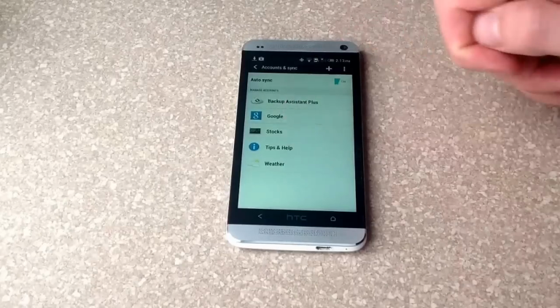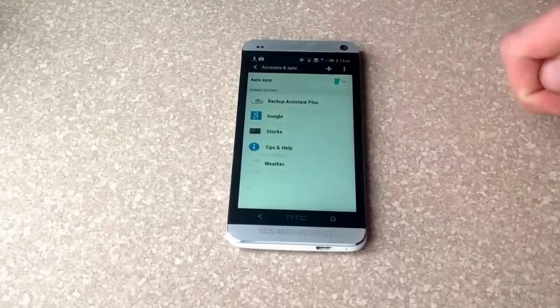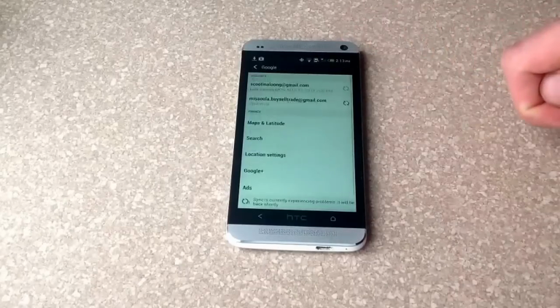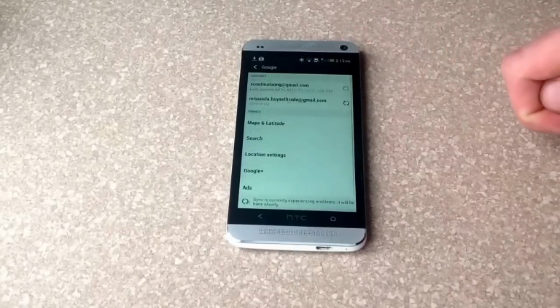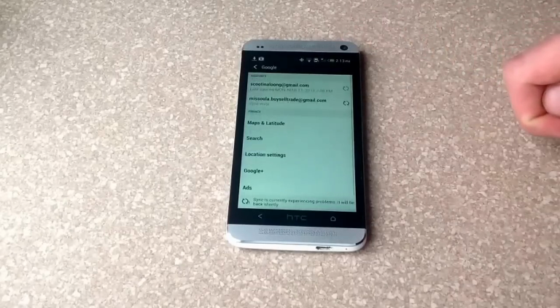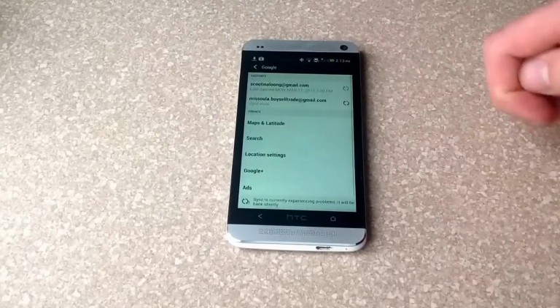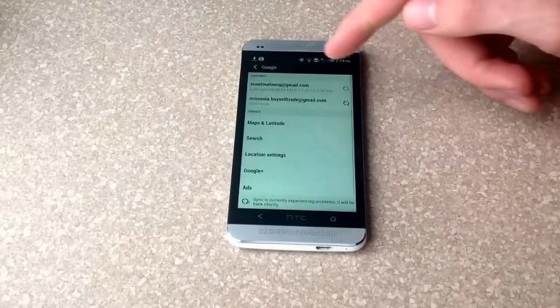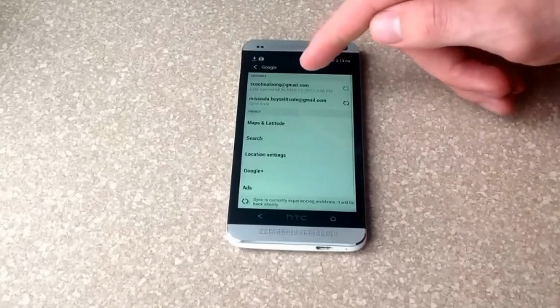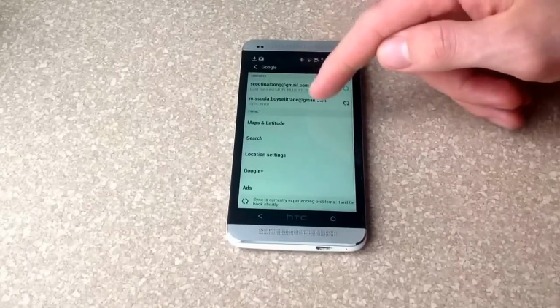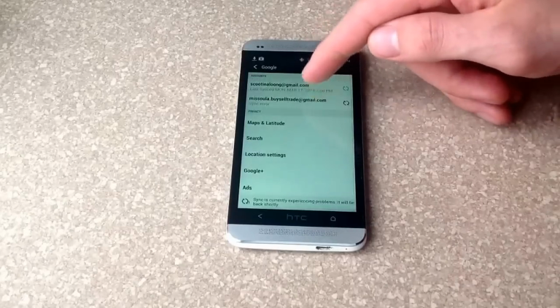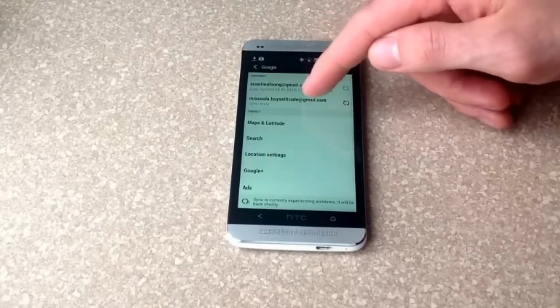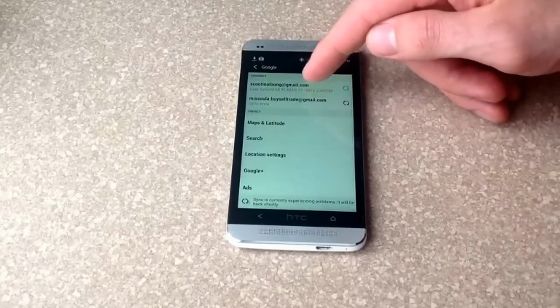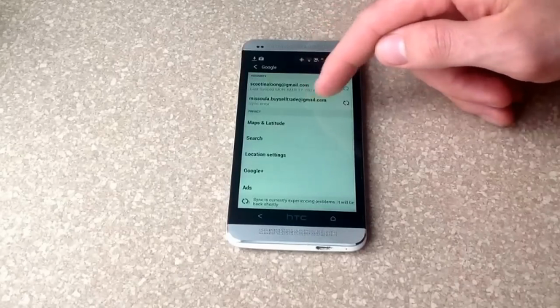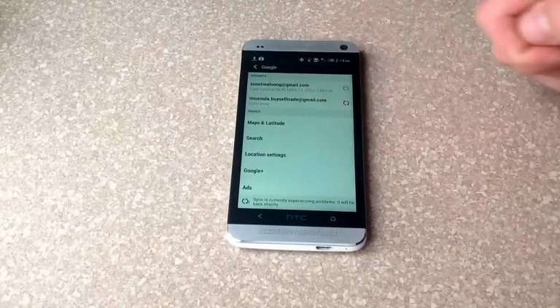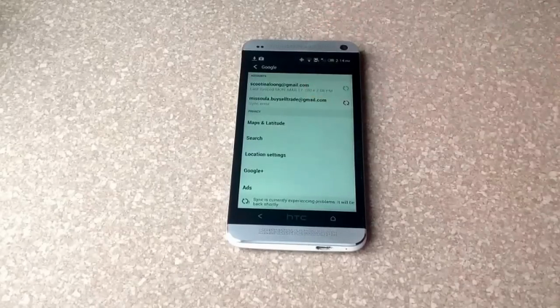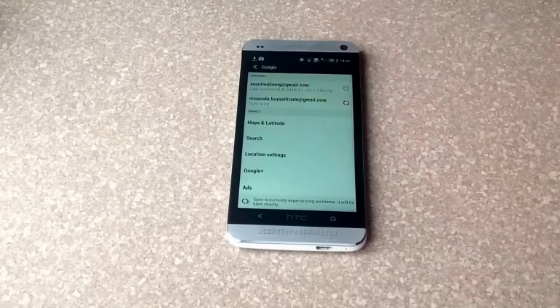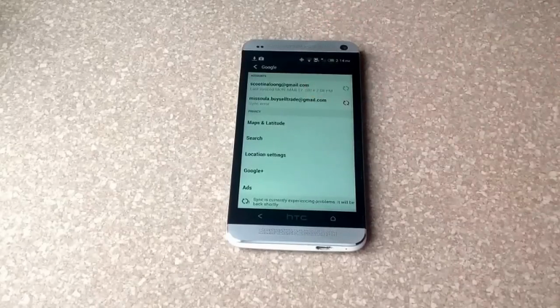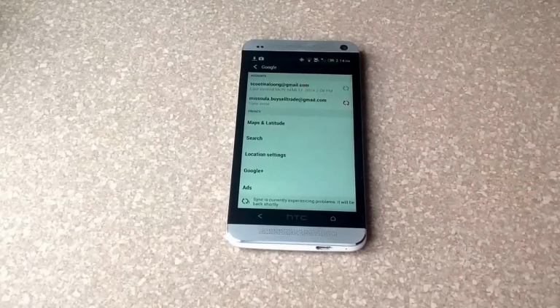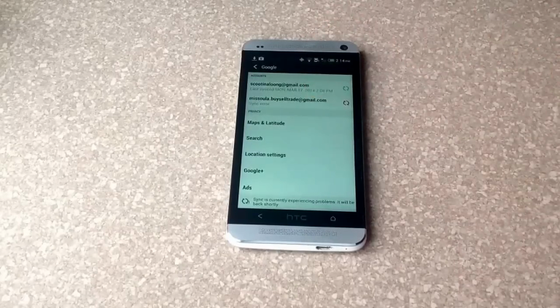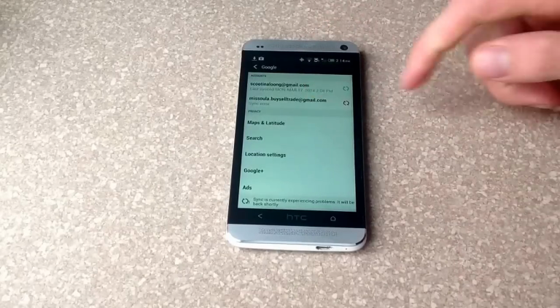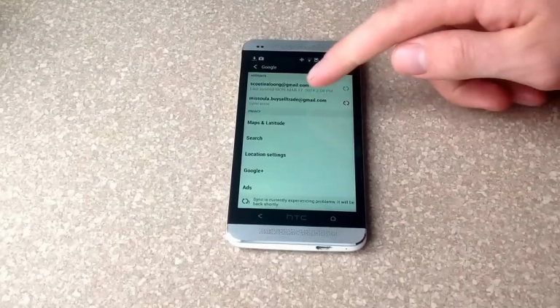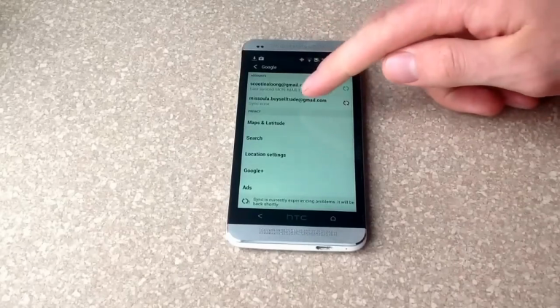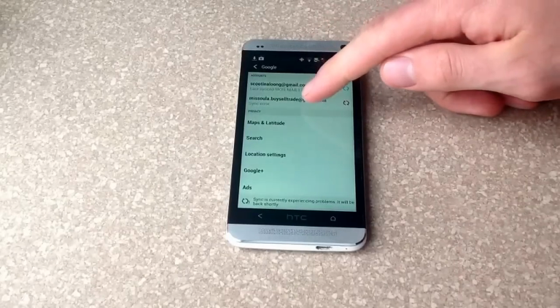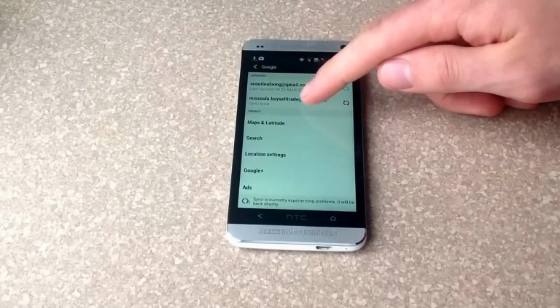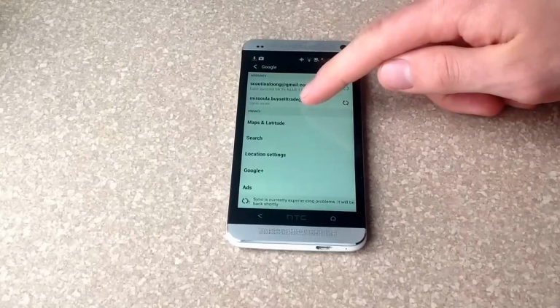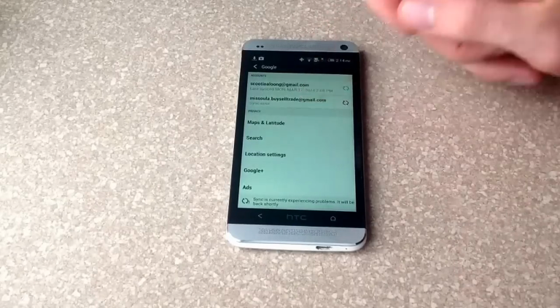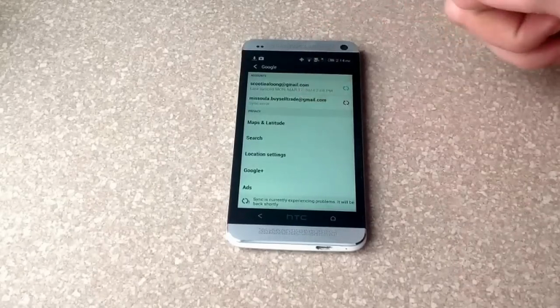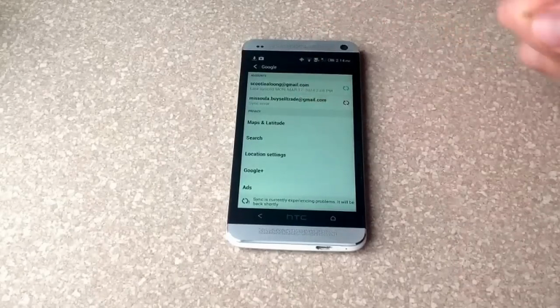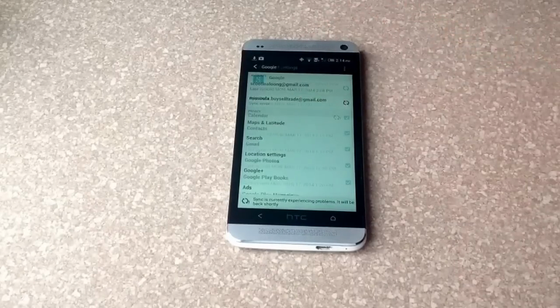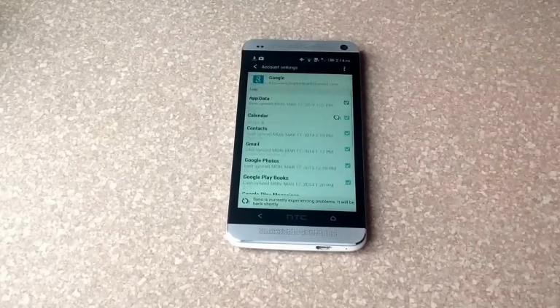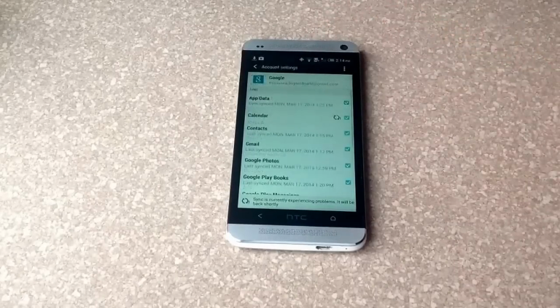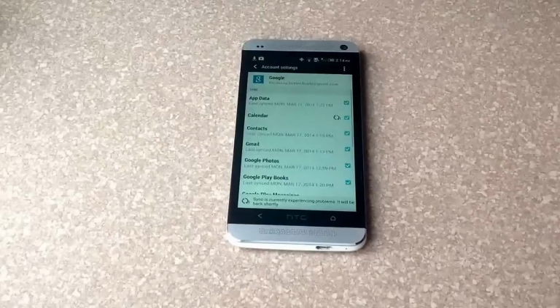From Google, it will bring up the two accounts that I have. This is the one that I want to delete — I will select that one.